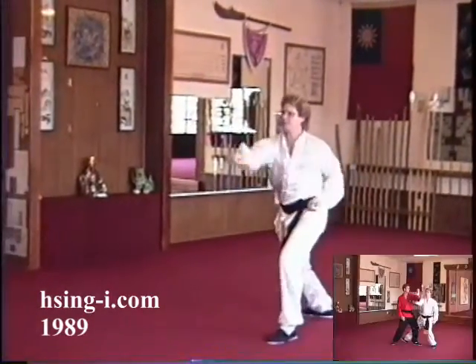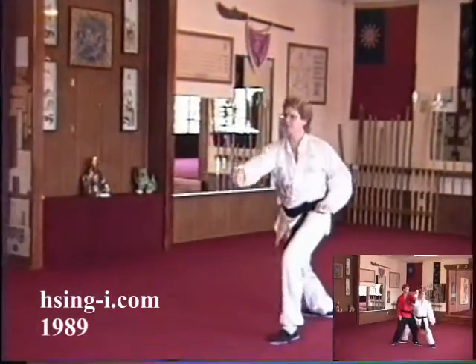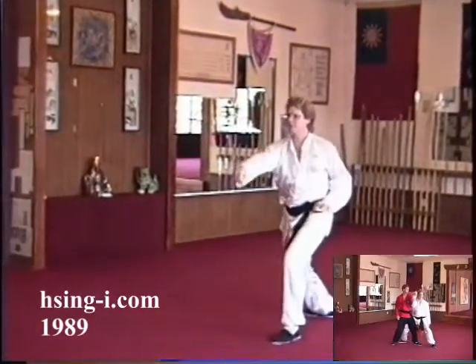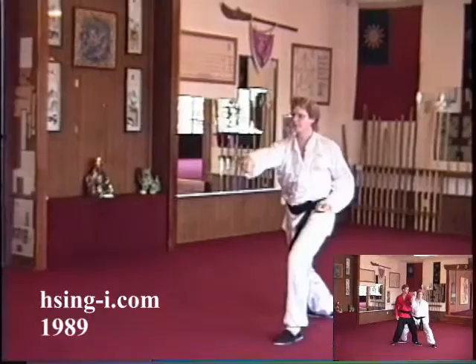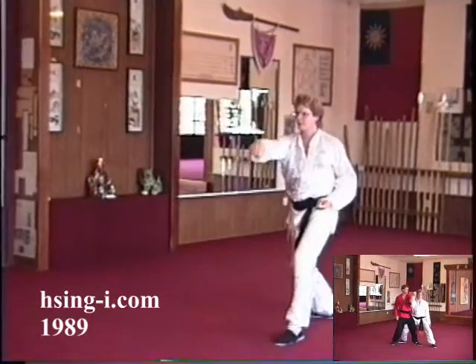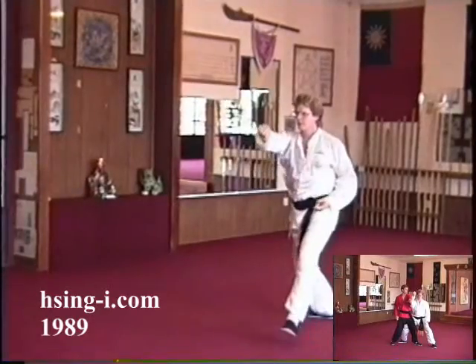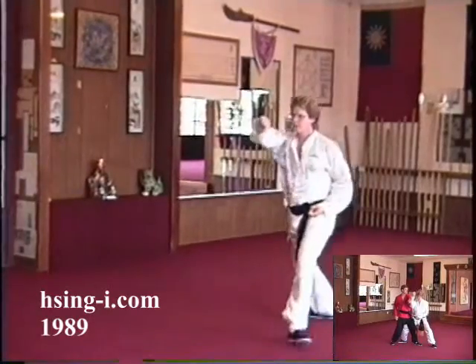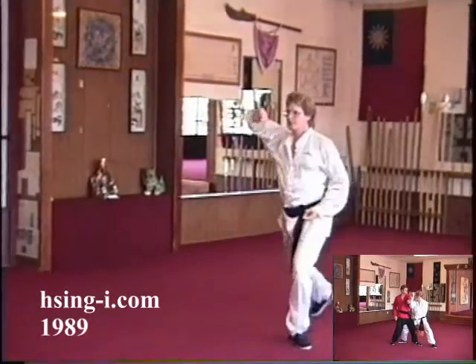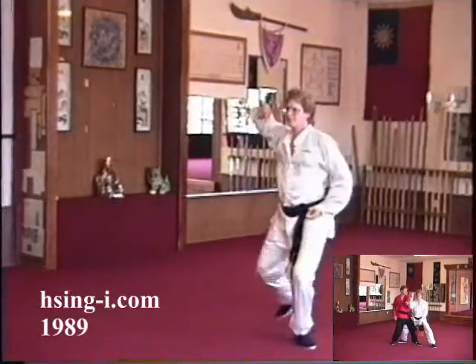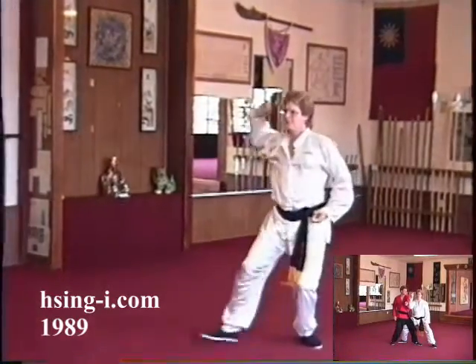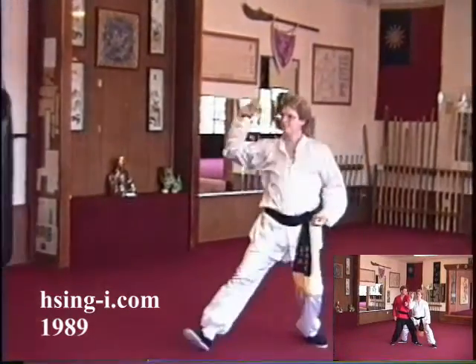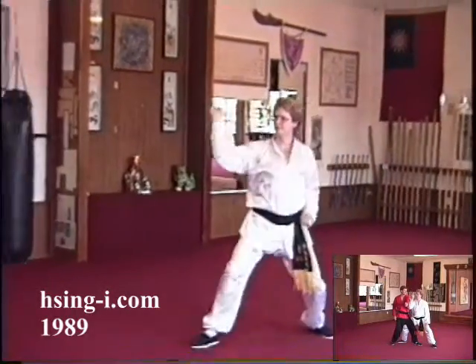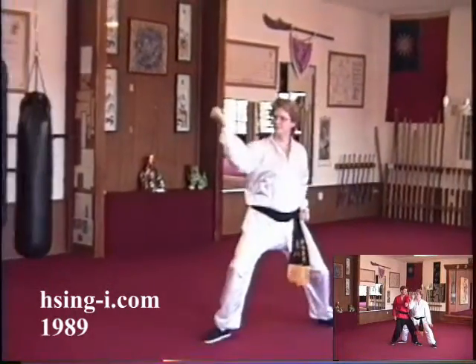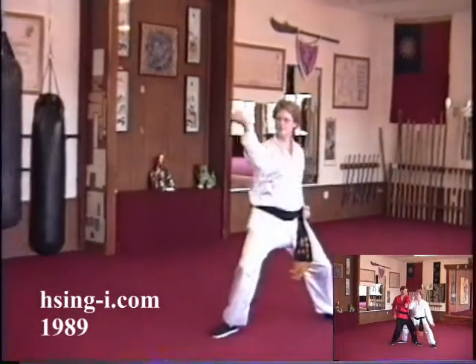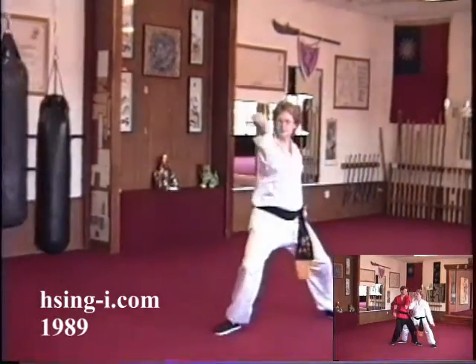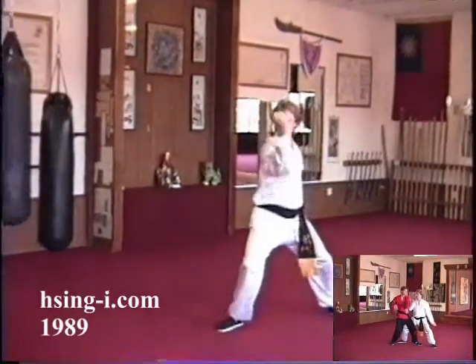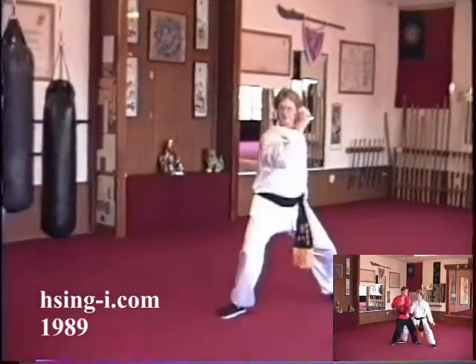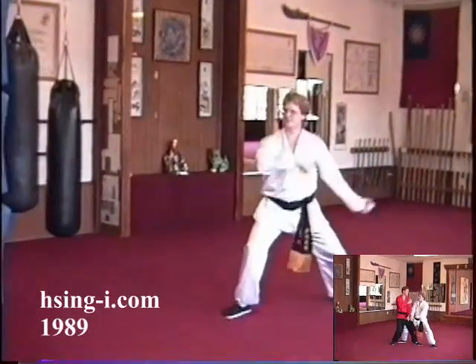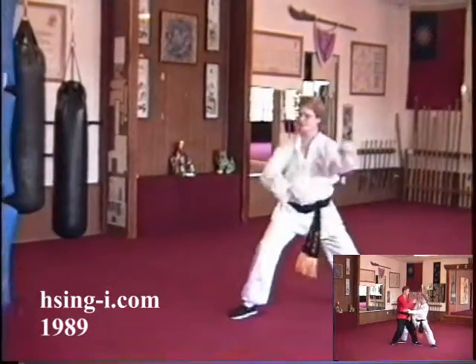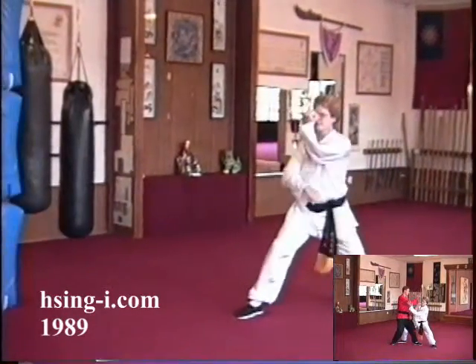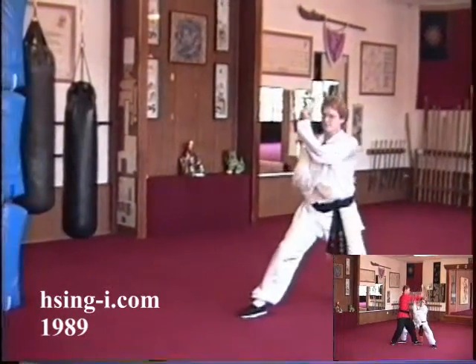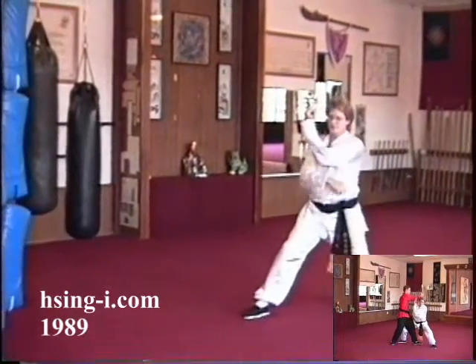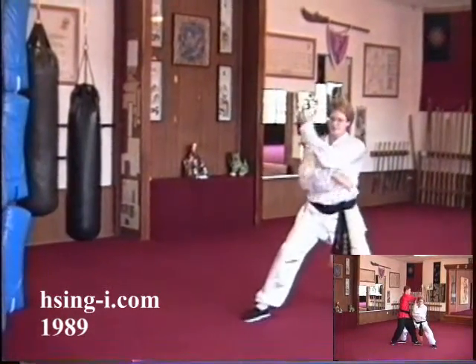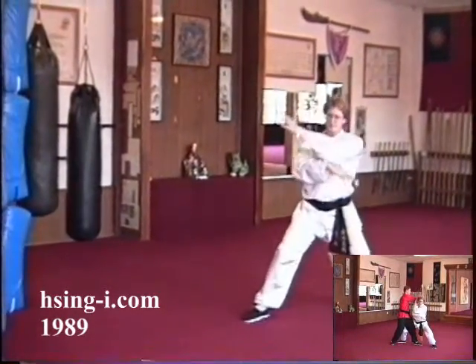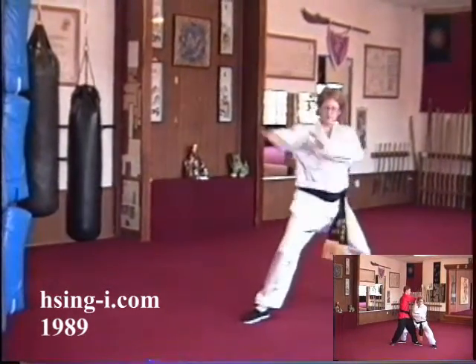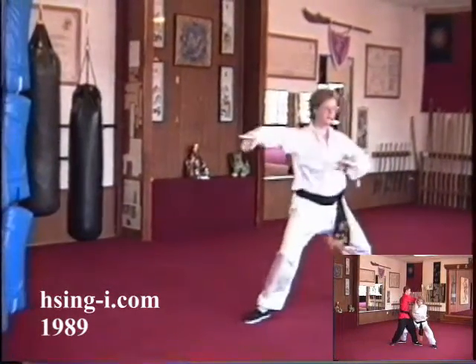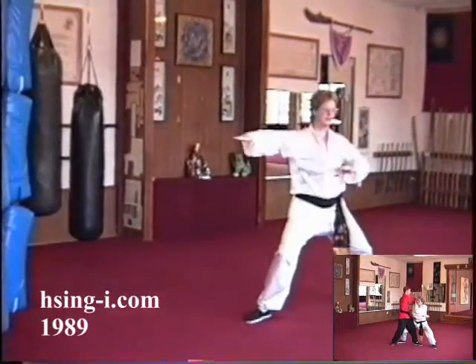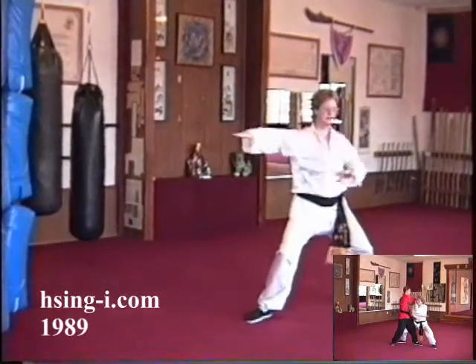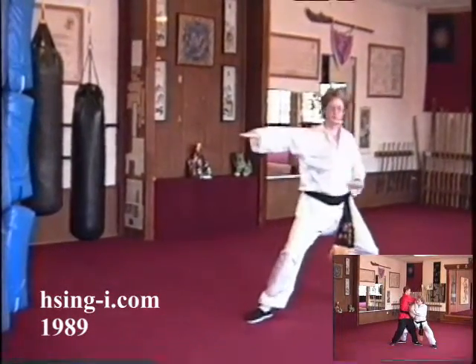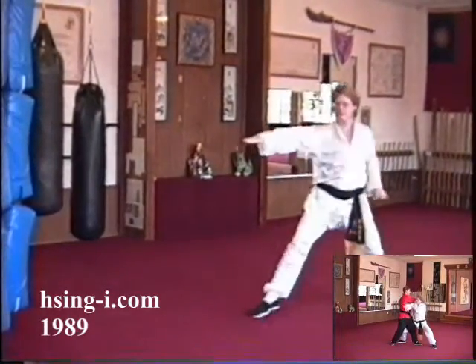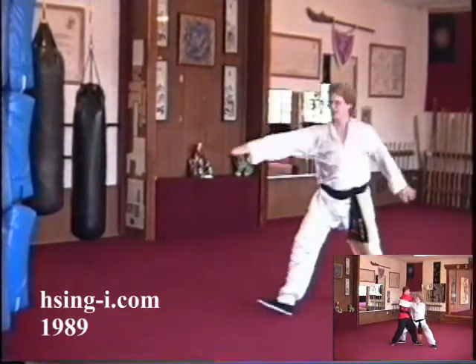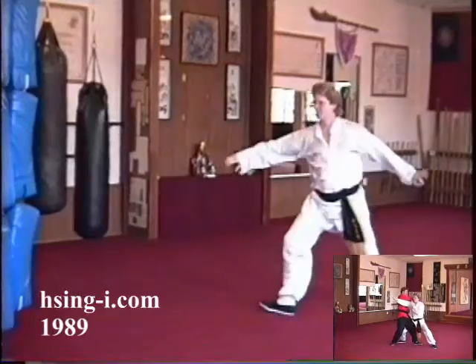Very deep on the first one. Go under it, deflect it, and then you've got...